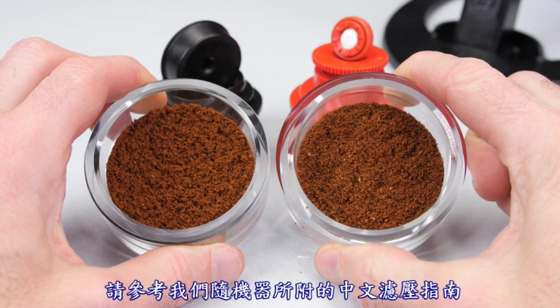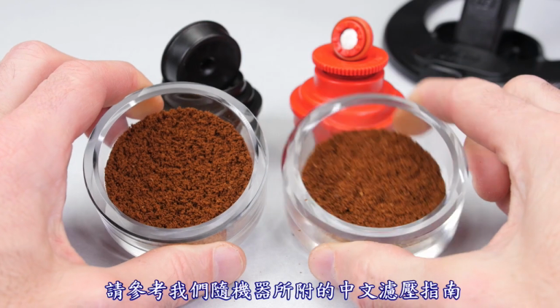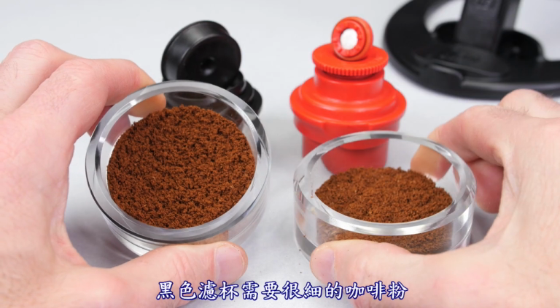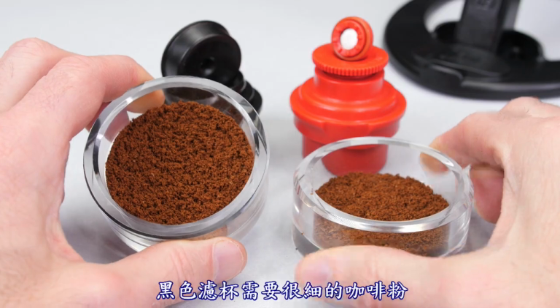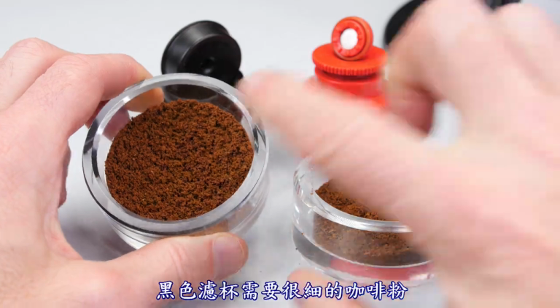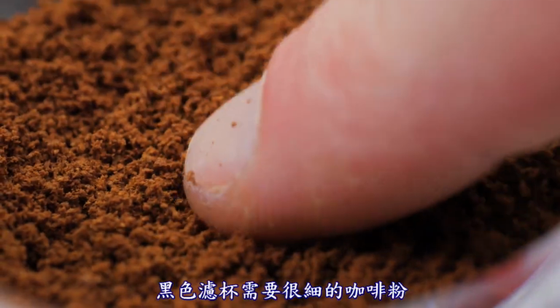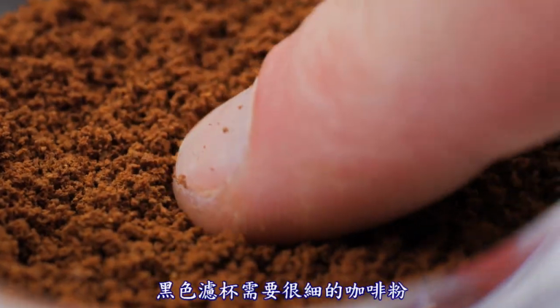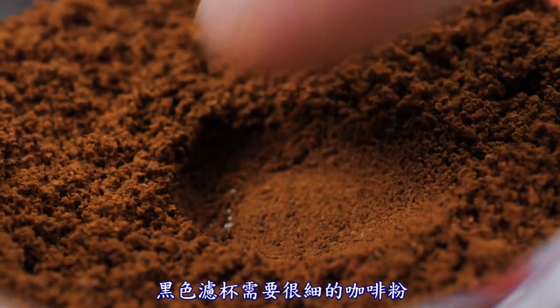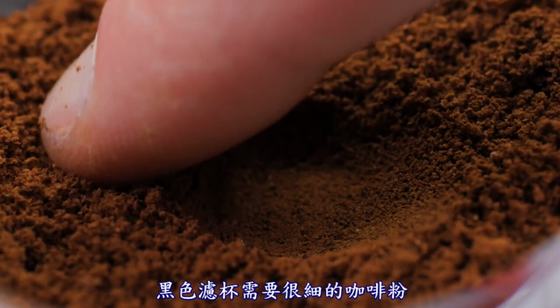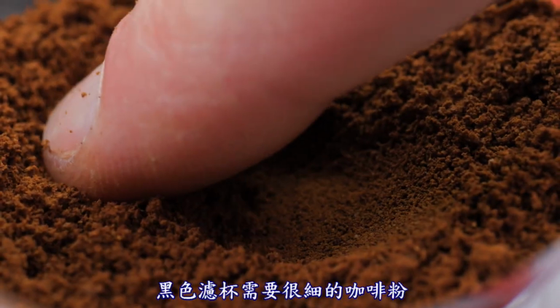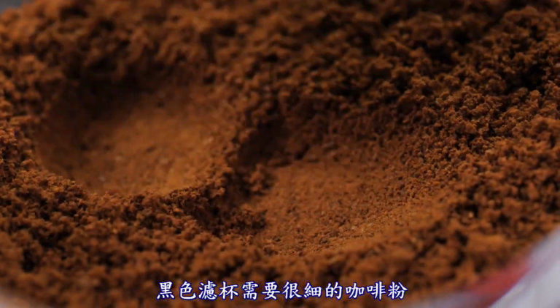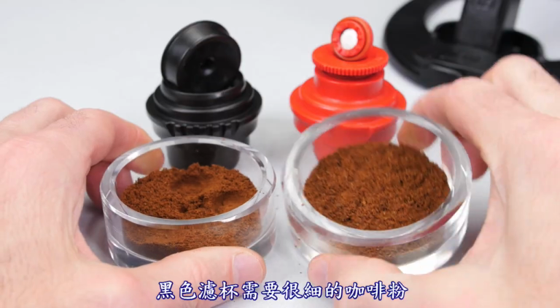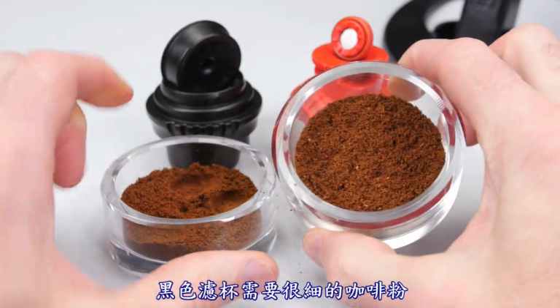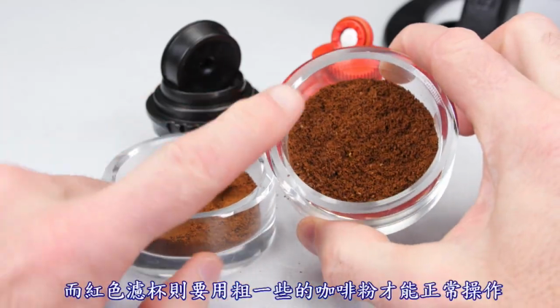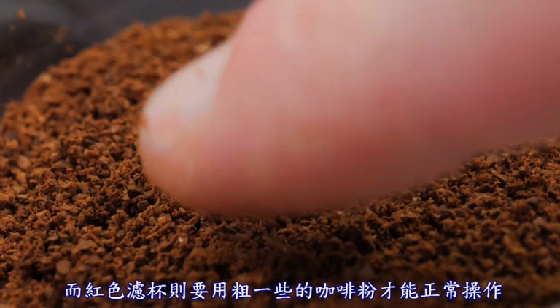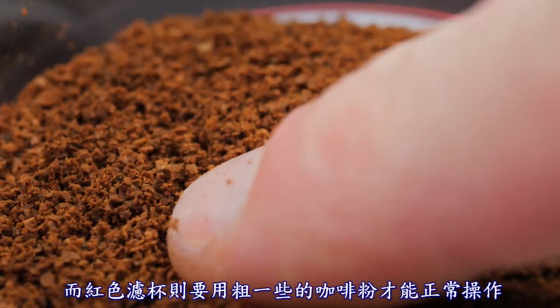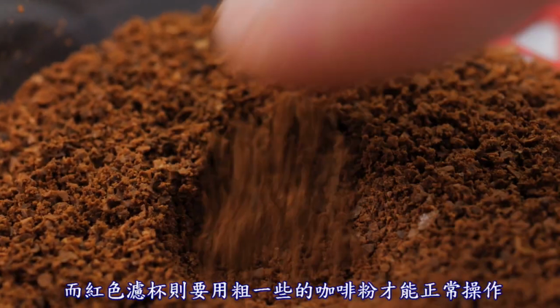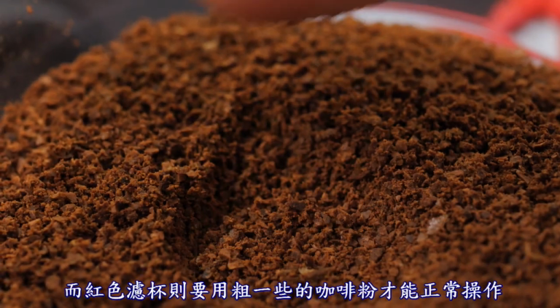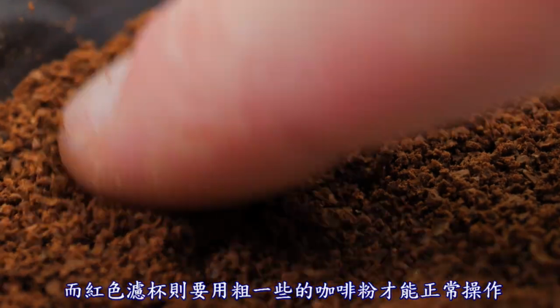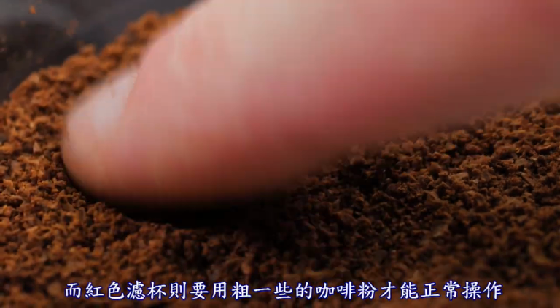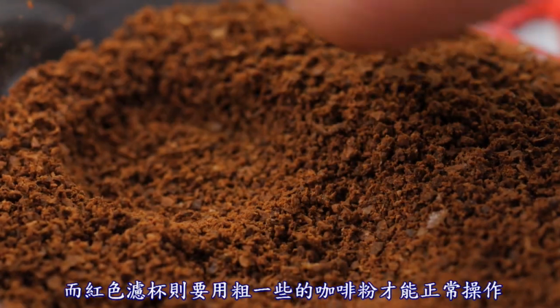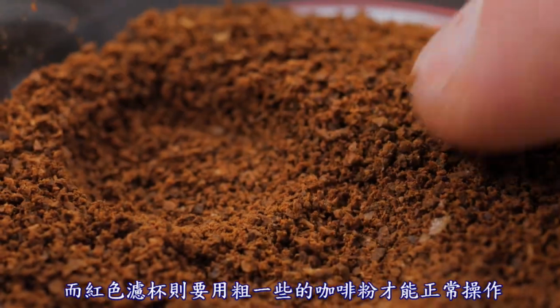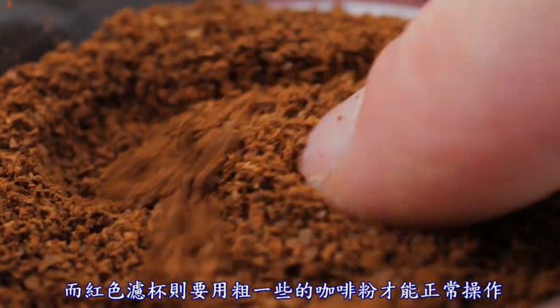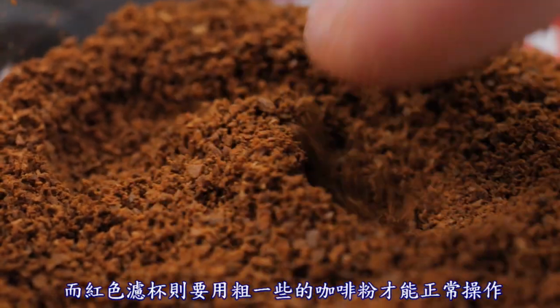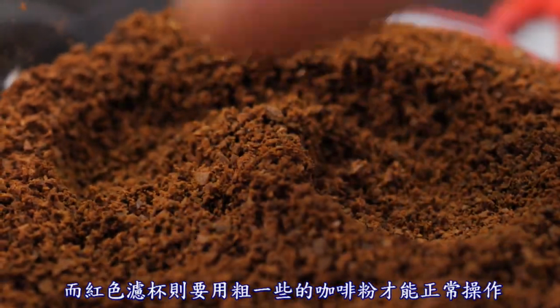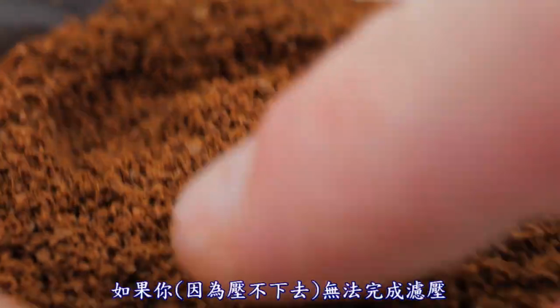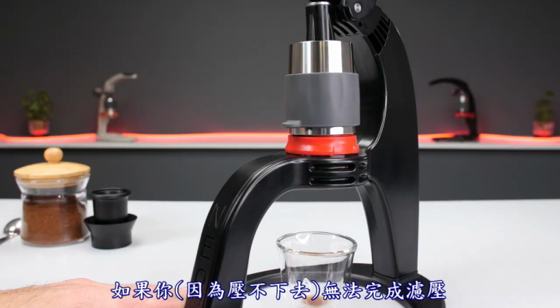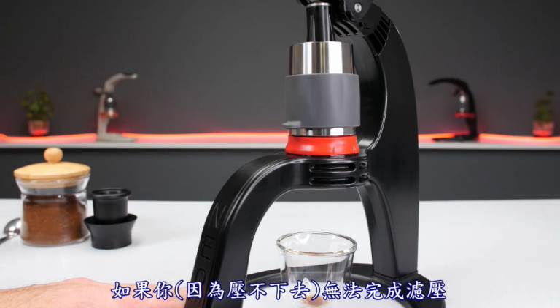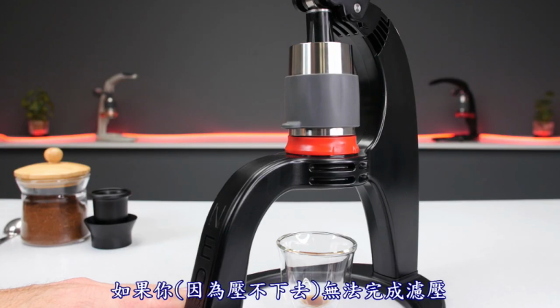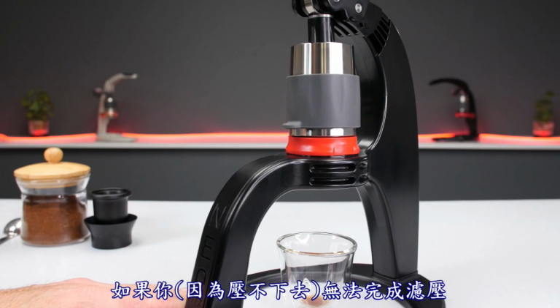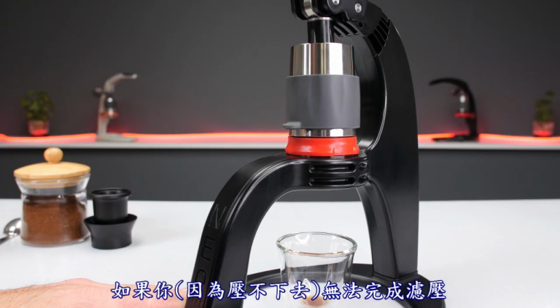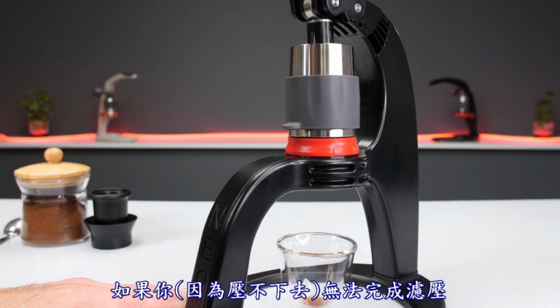While the black basket will need a very fine grind, the red basket requires one that is slightly coarser to function properly.